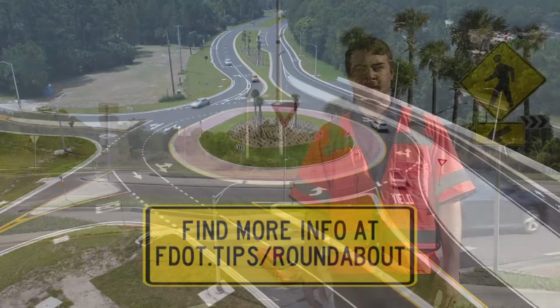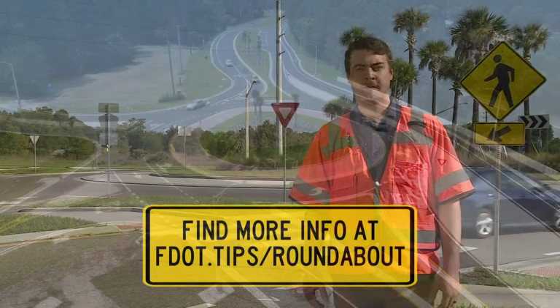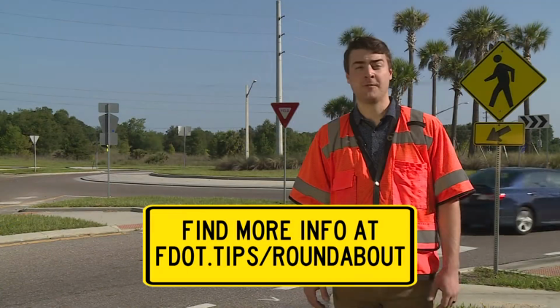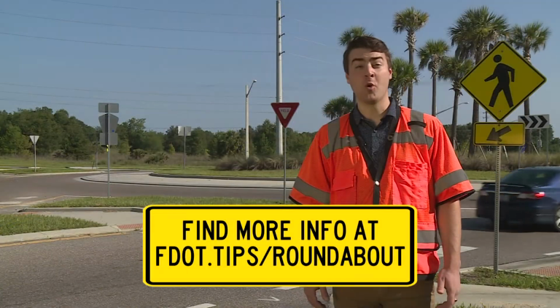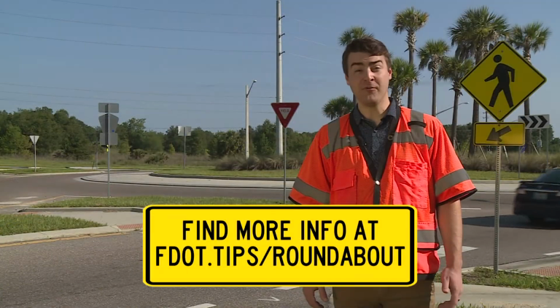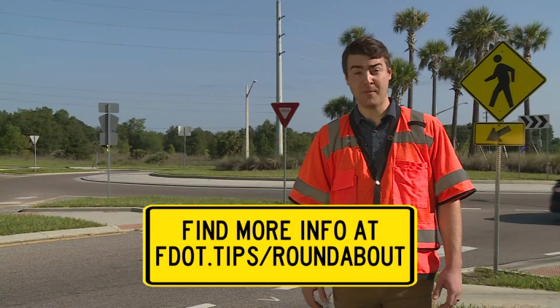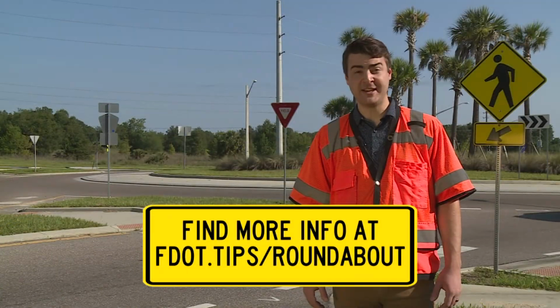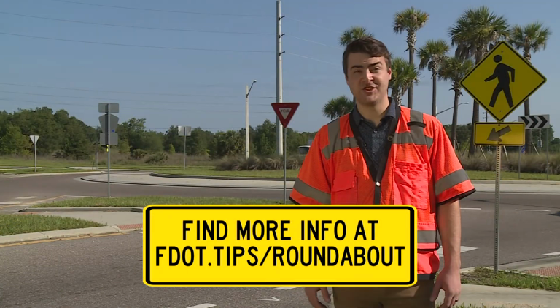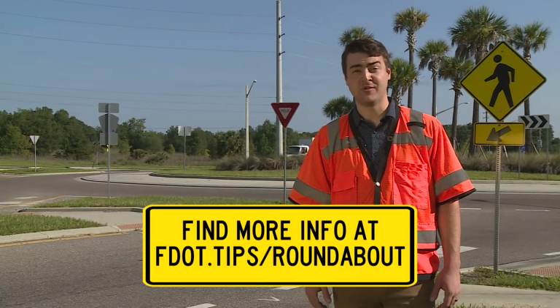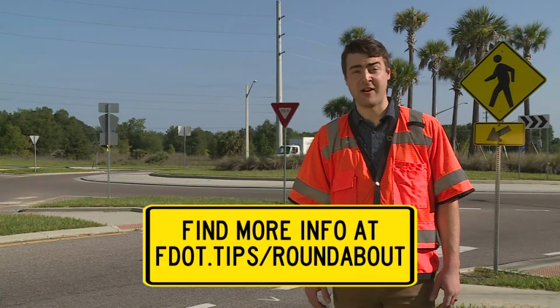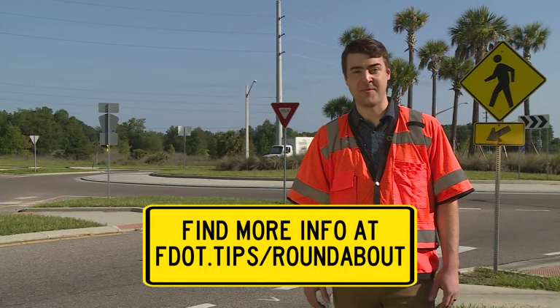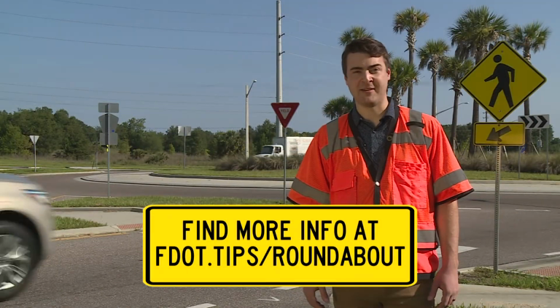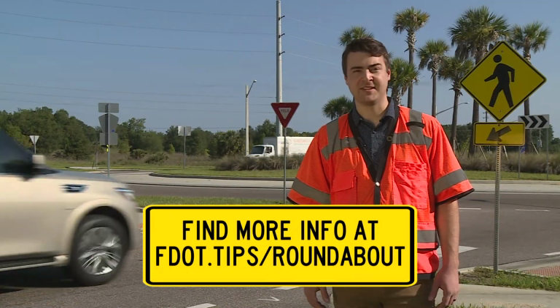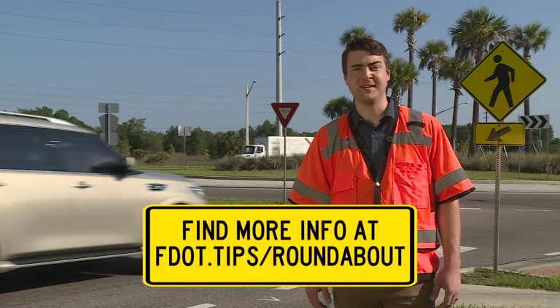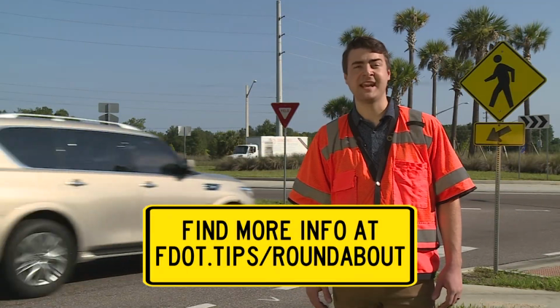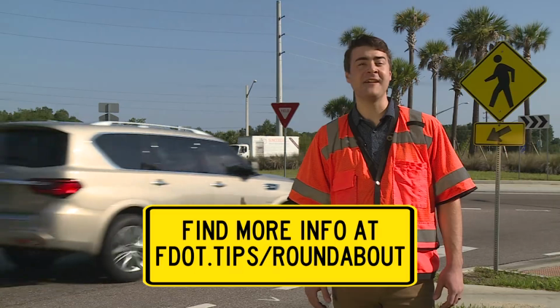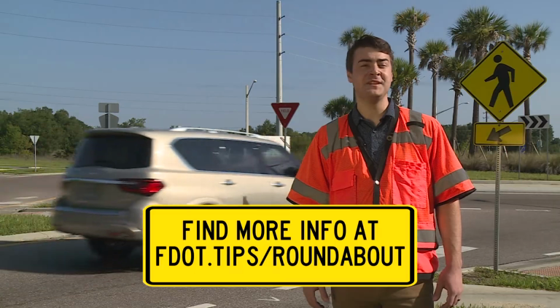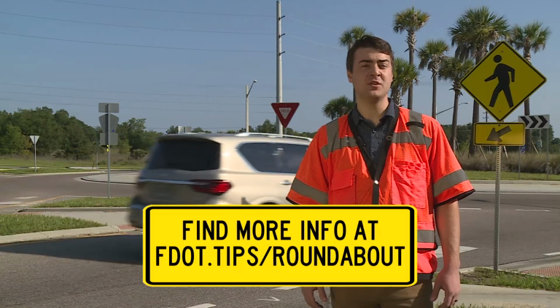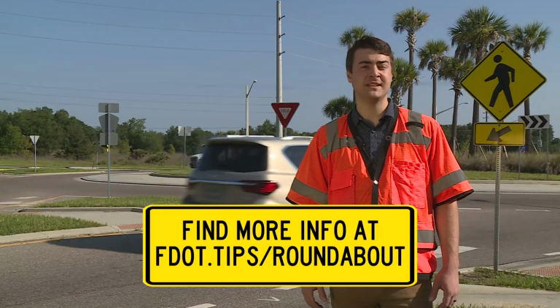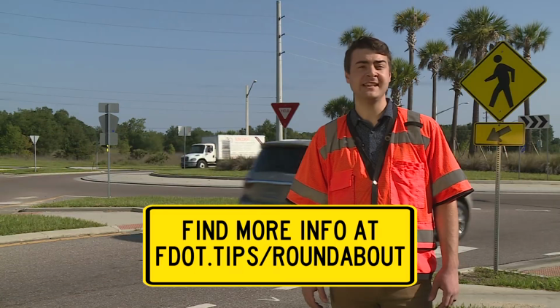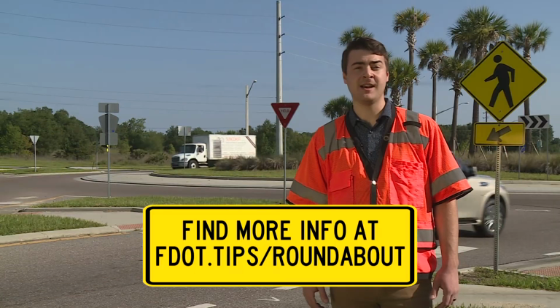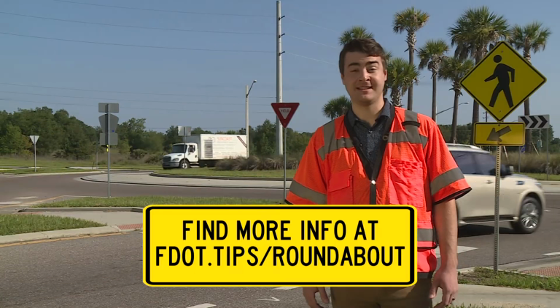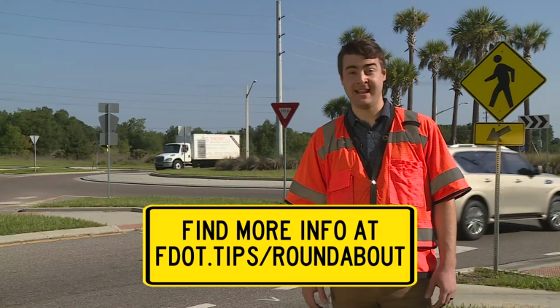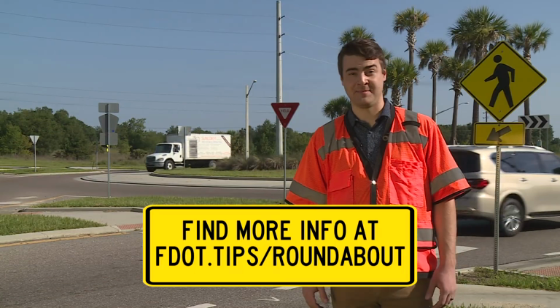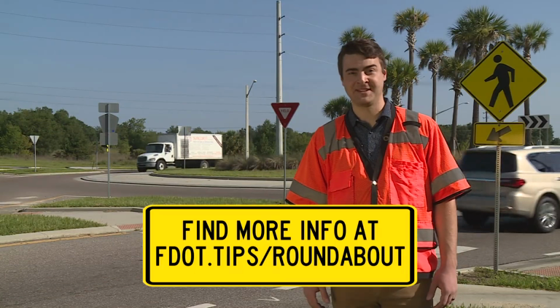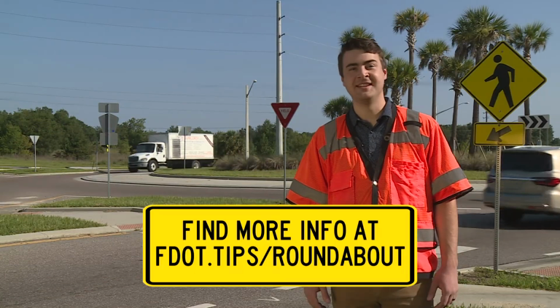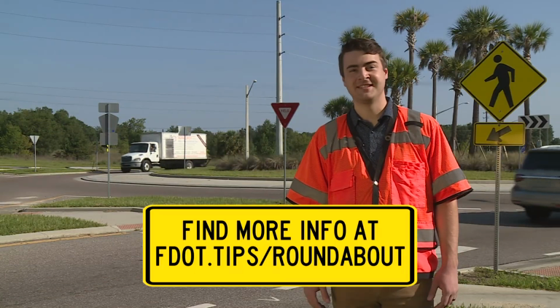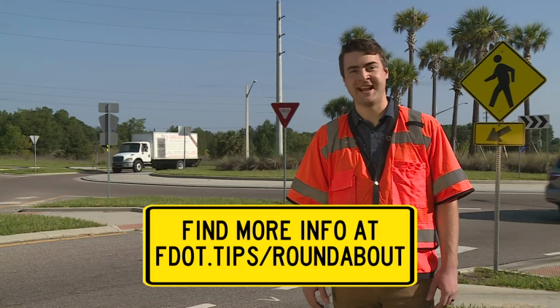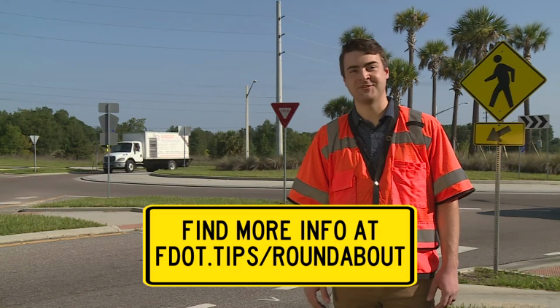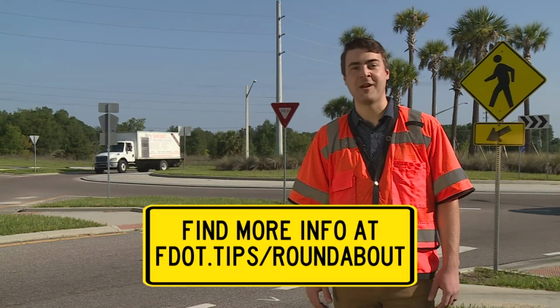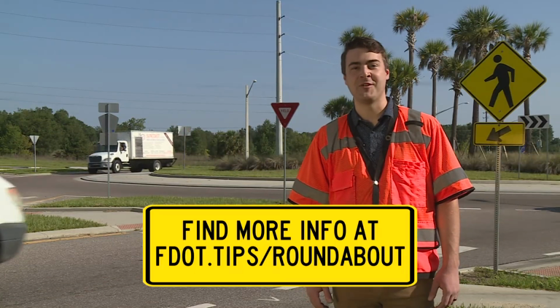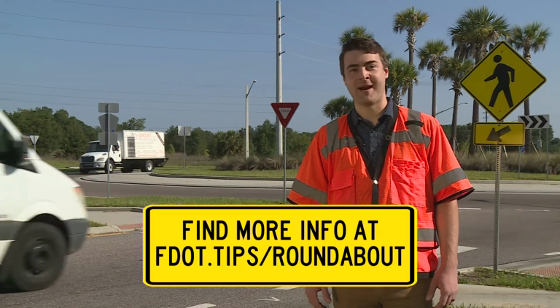For more information on roundabouts, visit fdot.tips.com/roundabout.